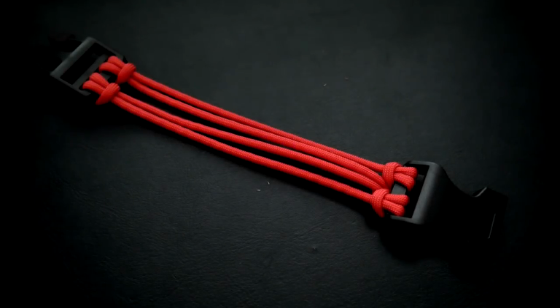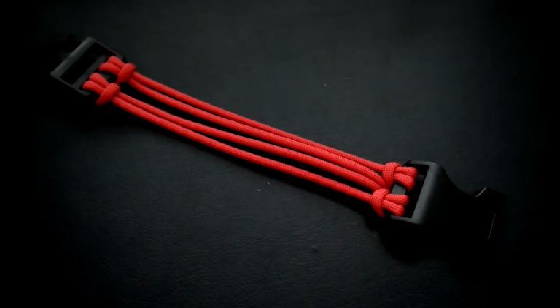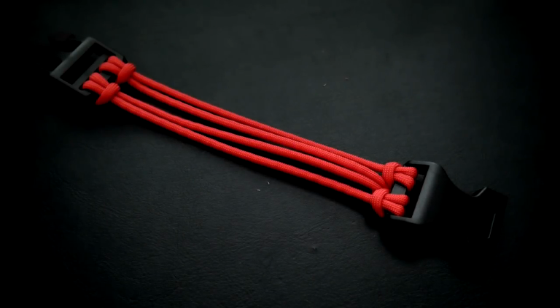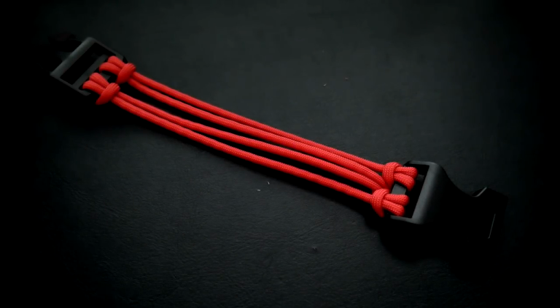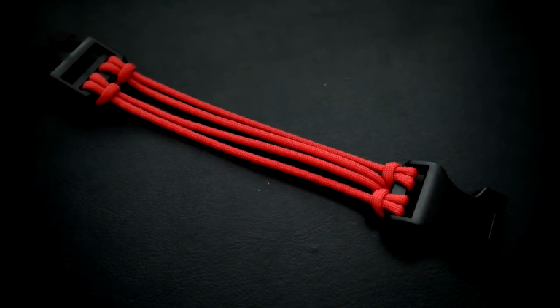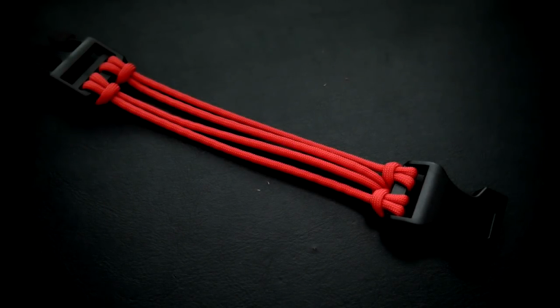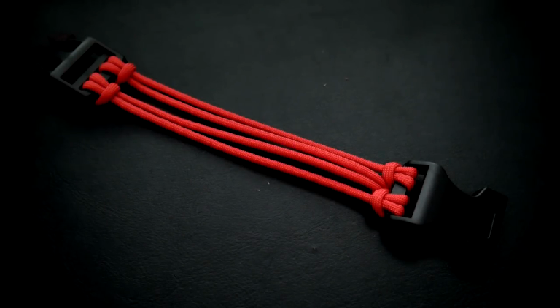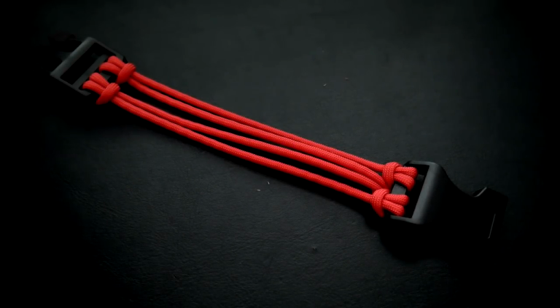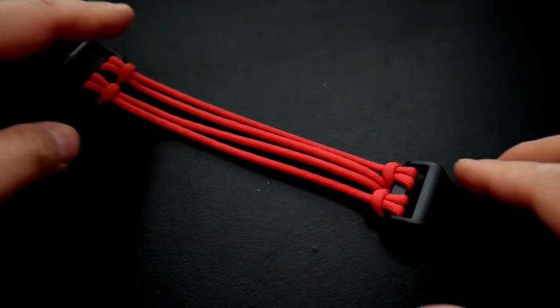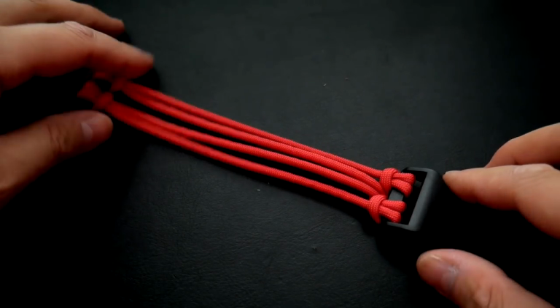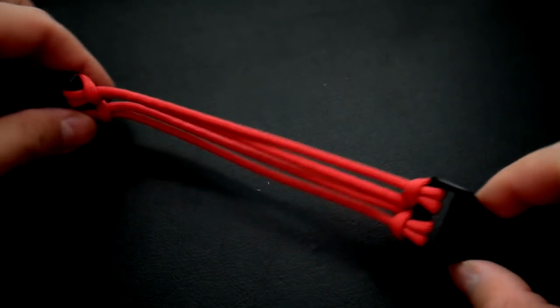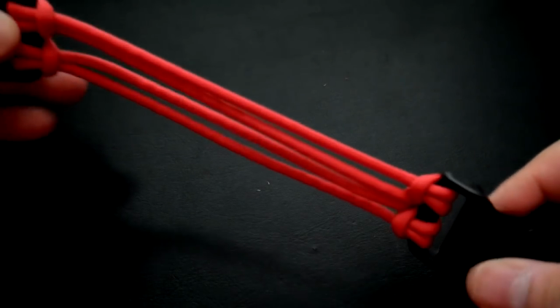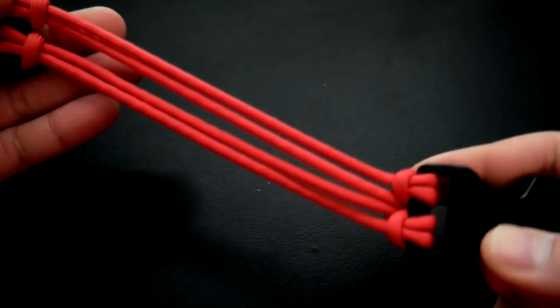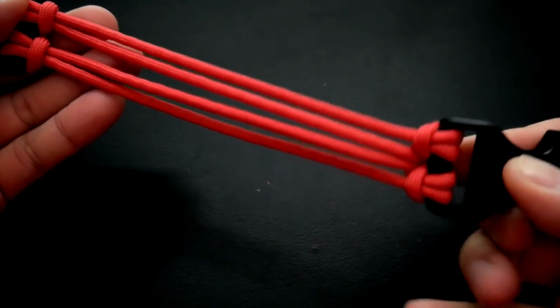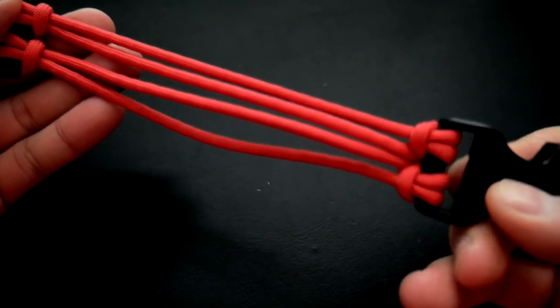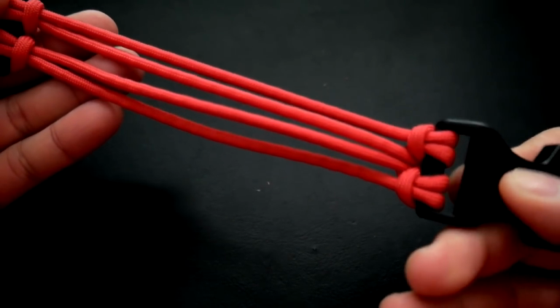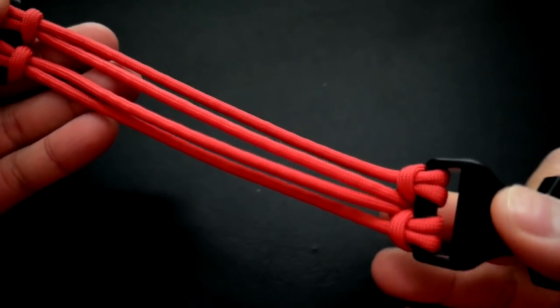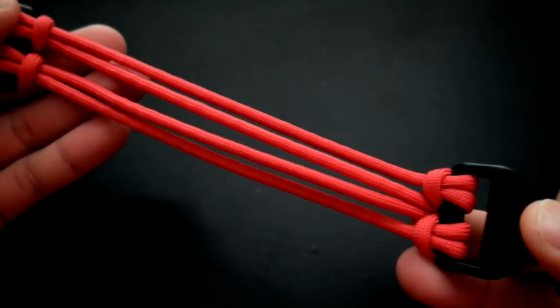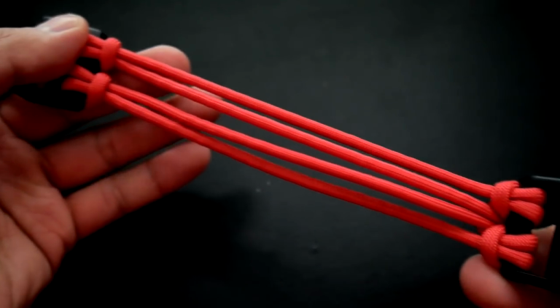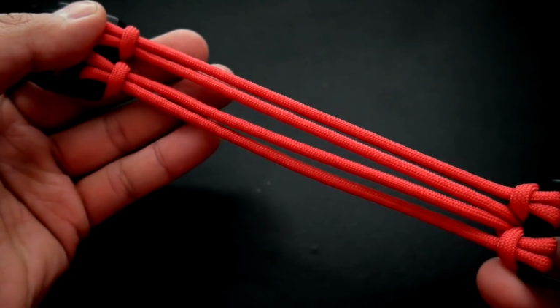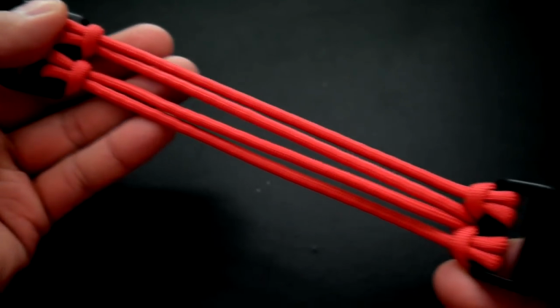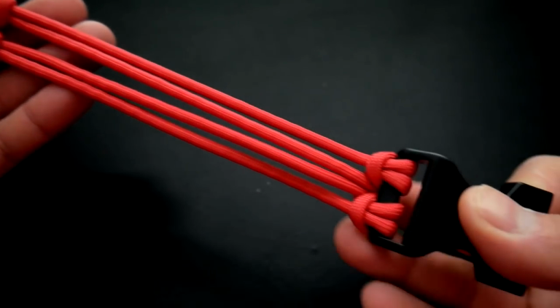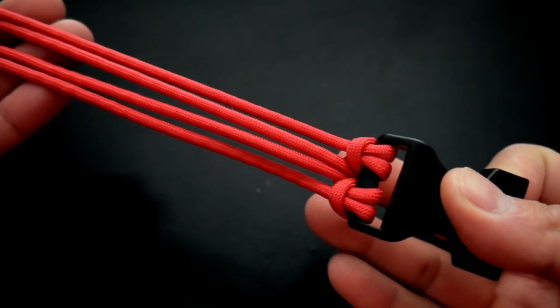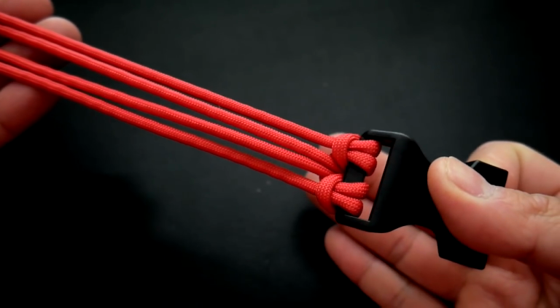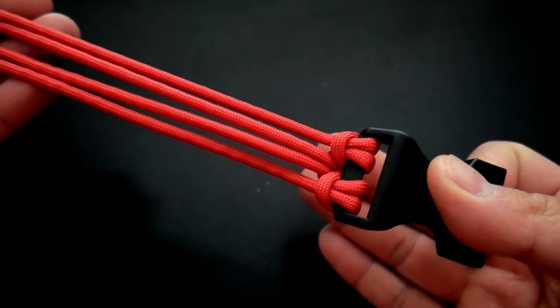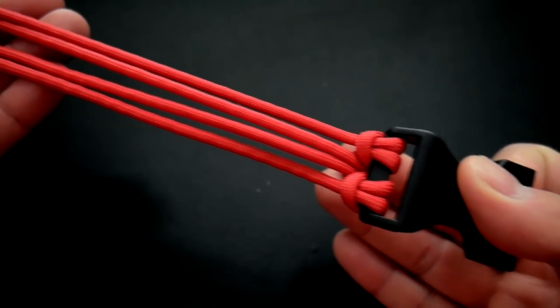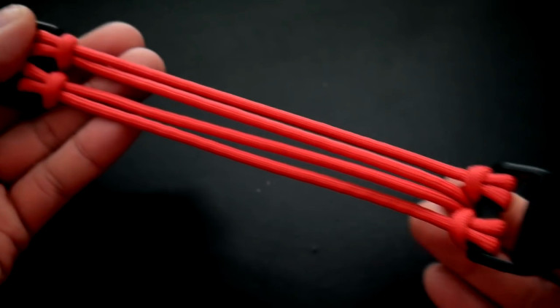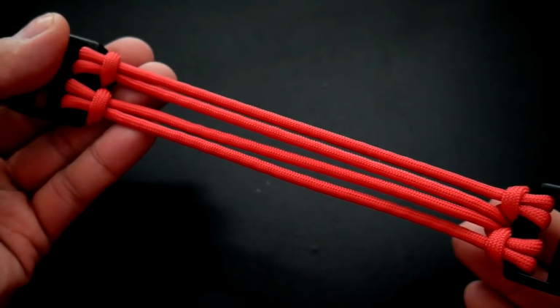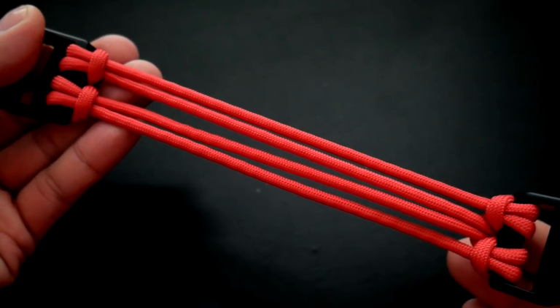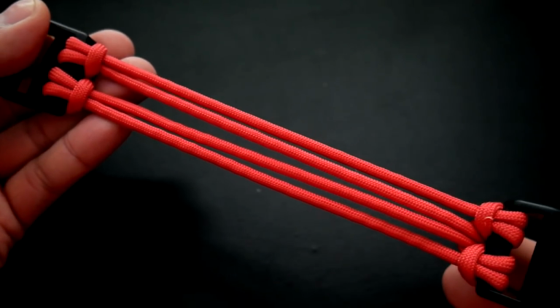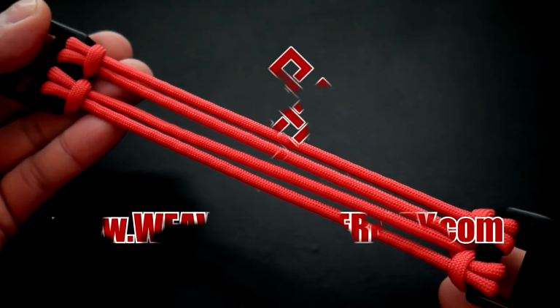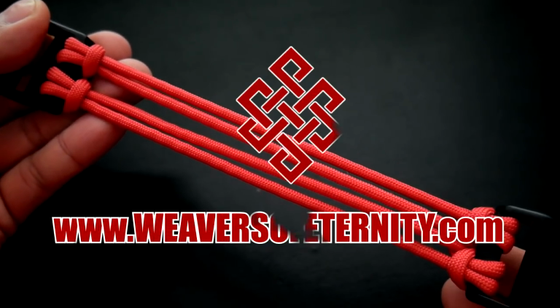In today's video, we're going to be learning how to make a self-contained, clean finish four-strand core for making paracord bracelets.